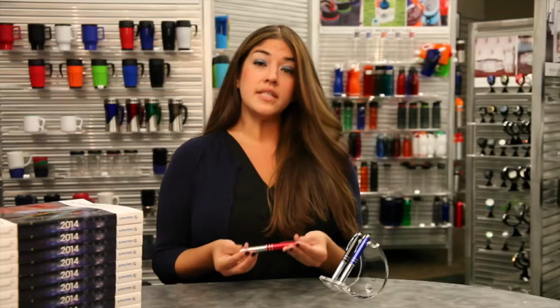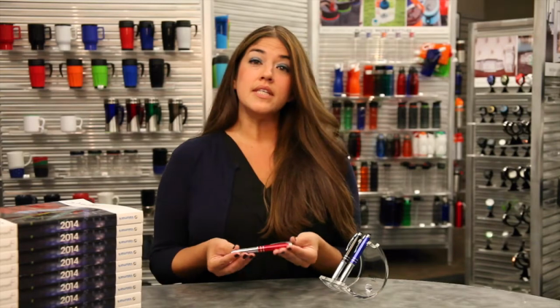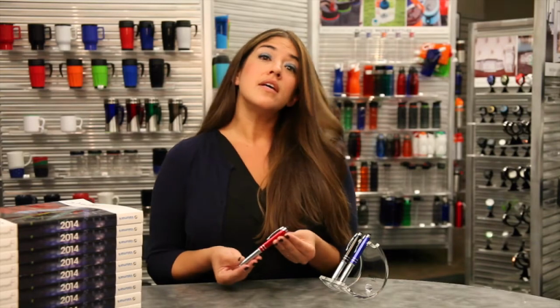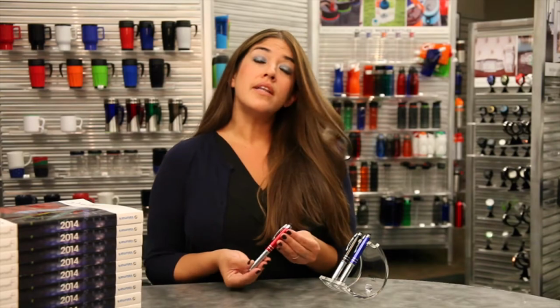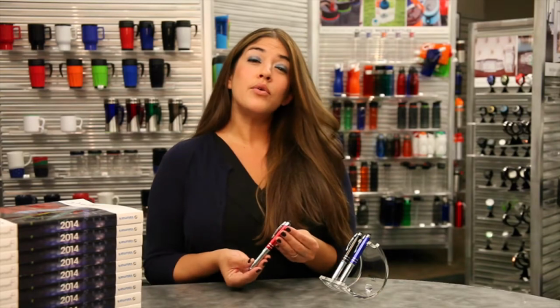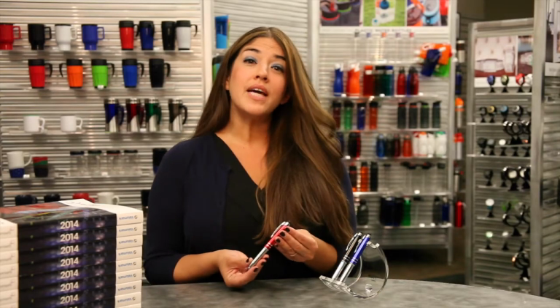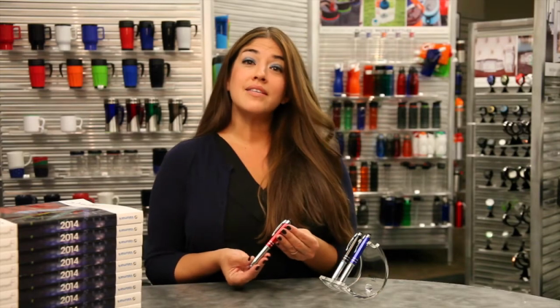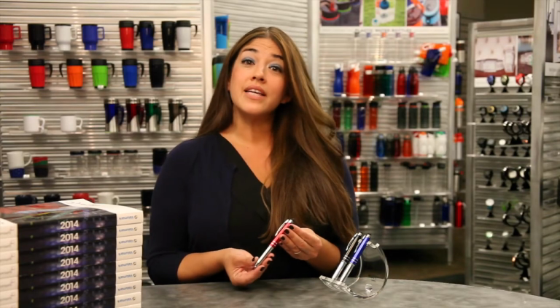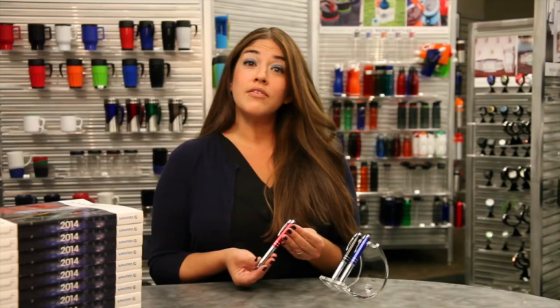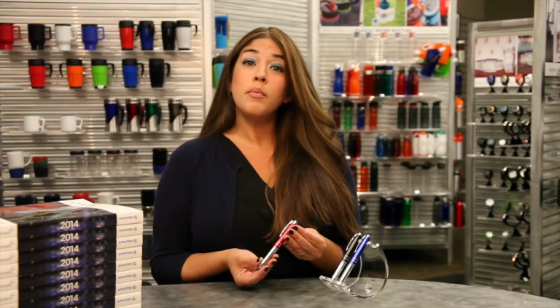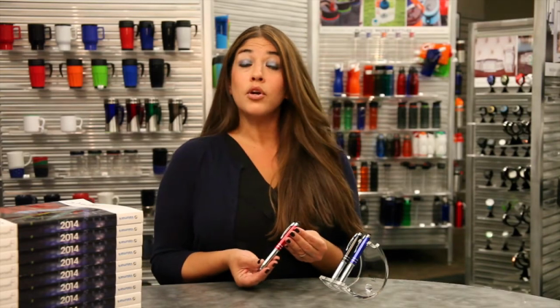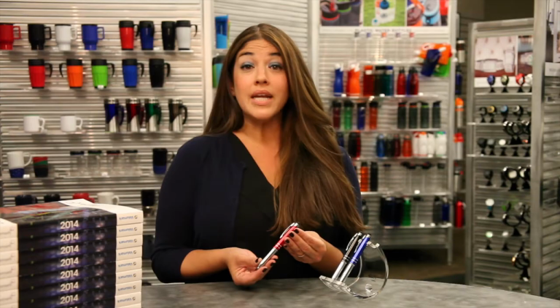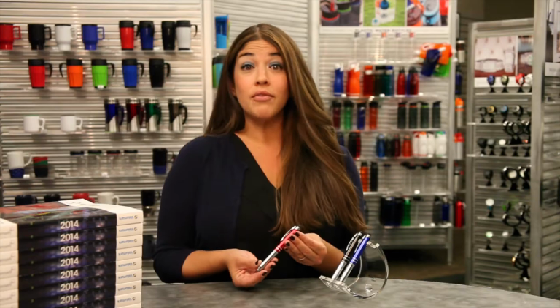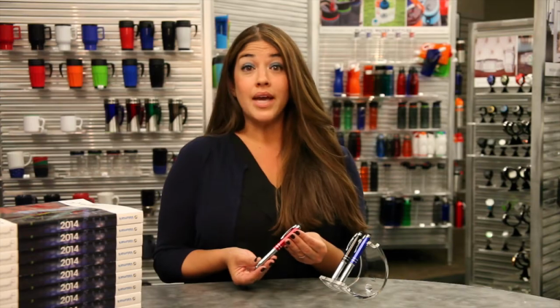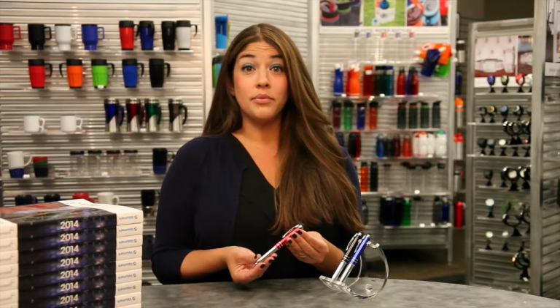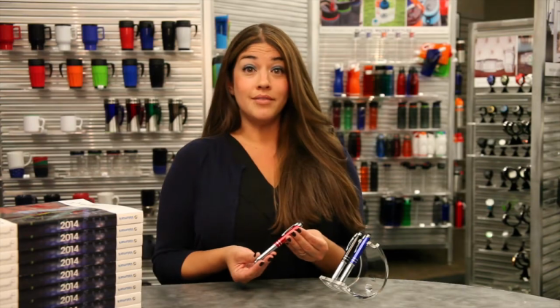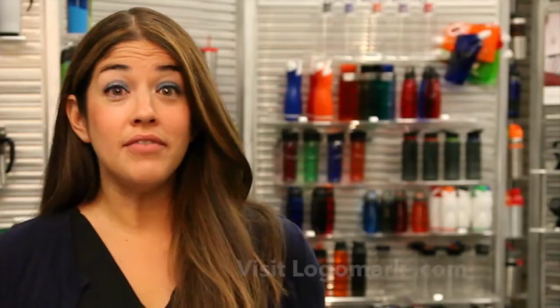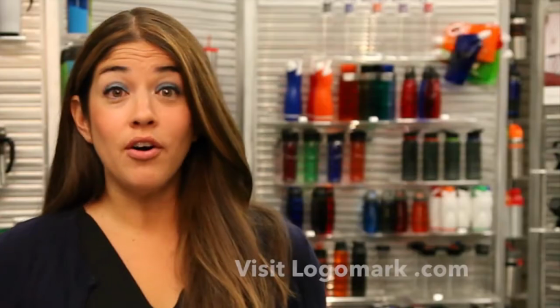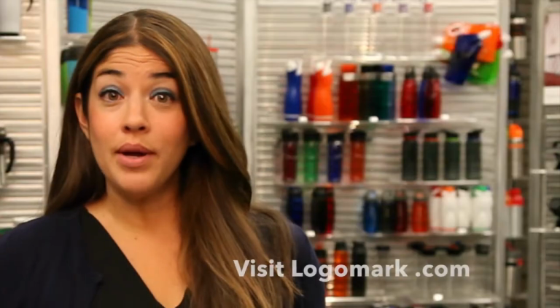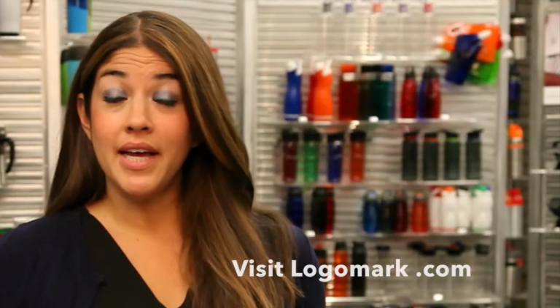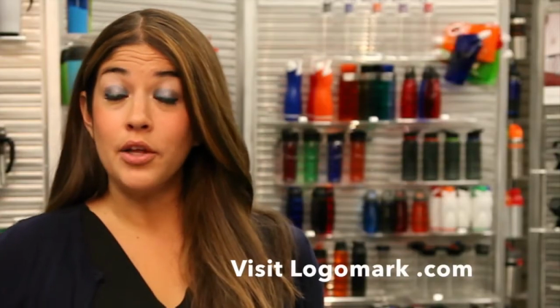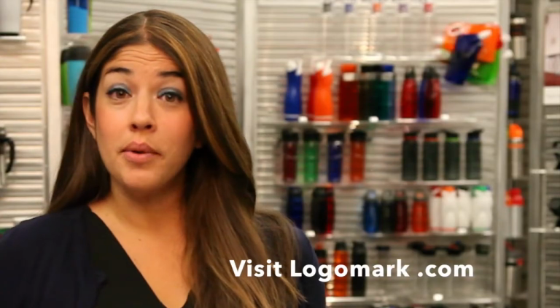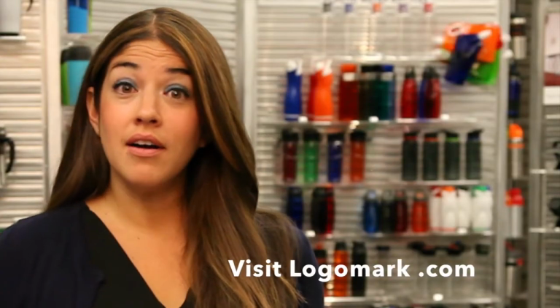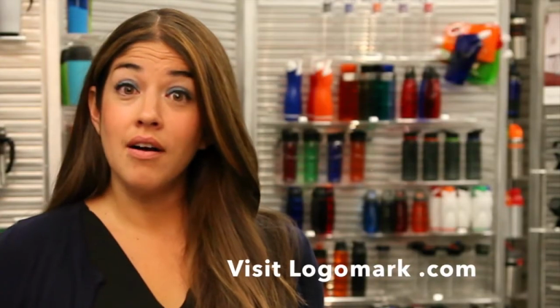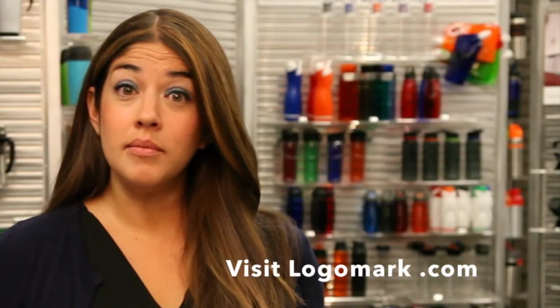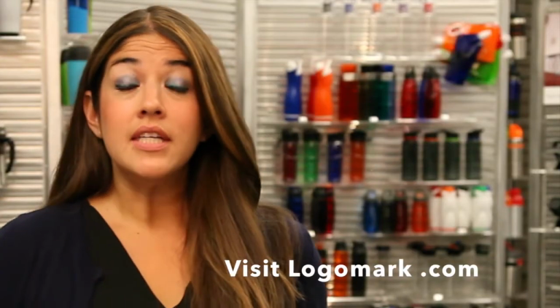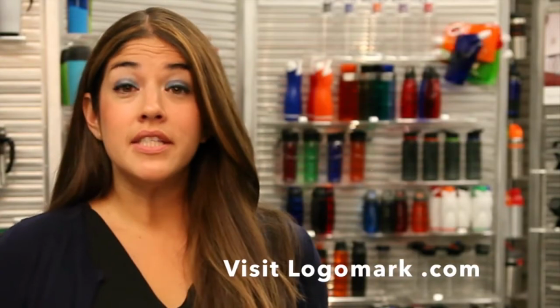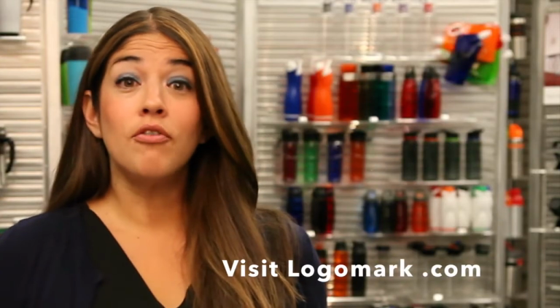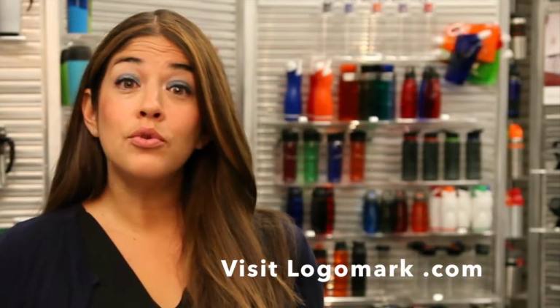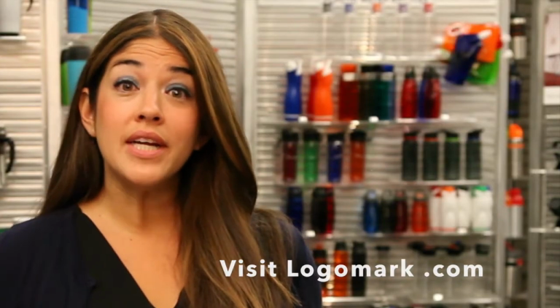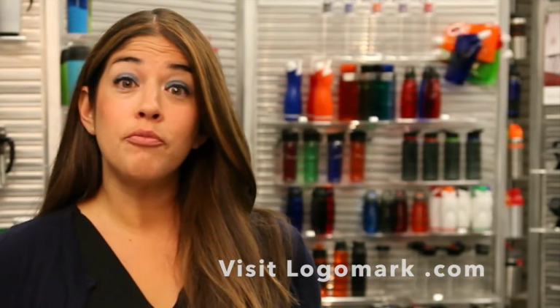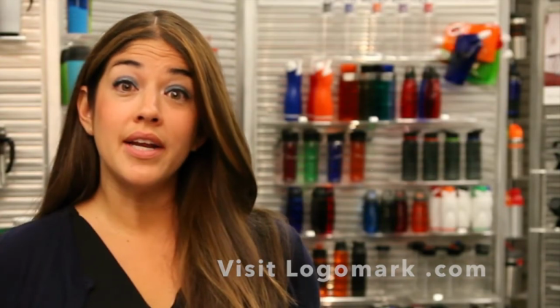This is not only an excellent gift, but a great giveaway as well. Visit our website, LogoMark.com to see our full range of products.